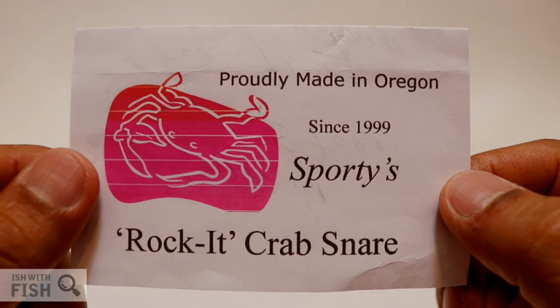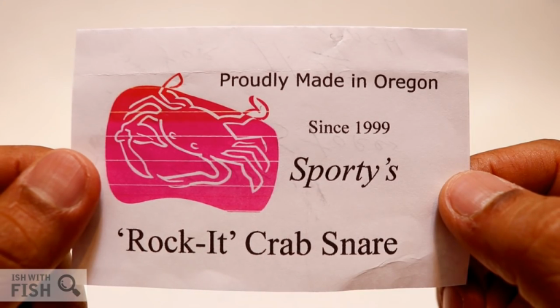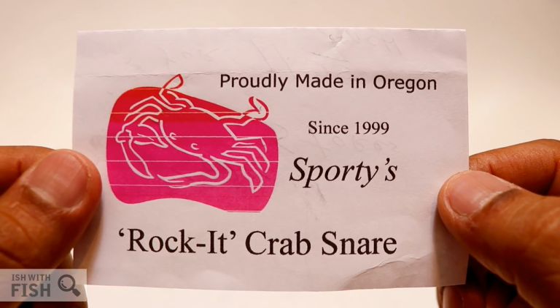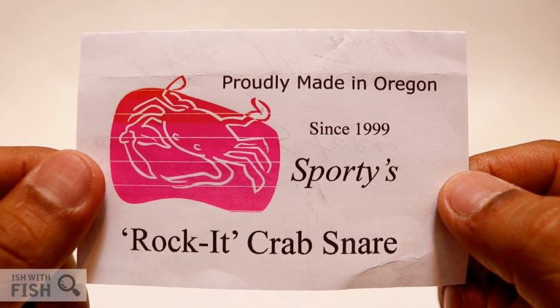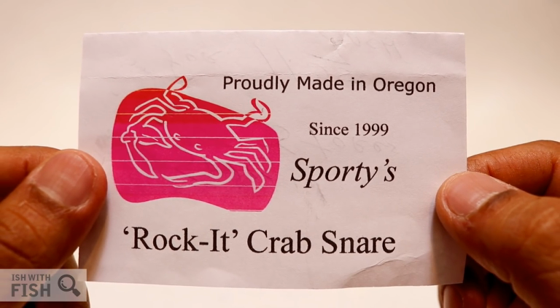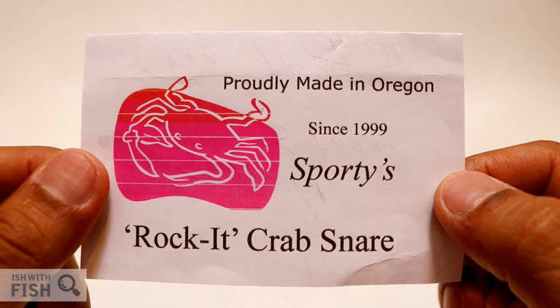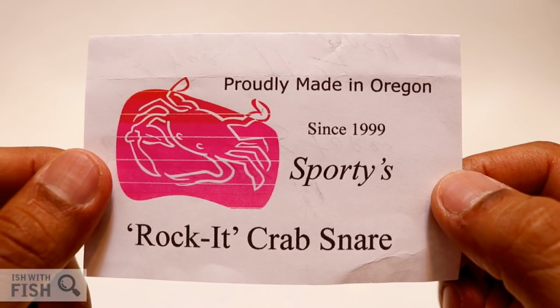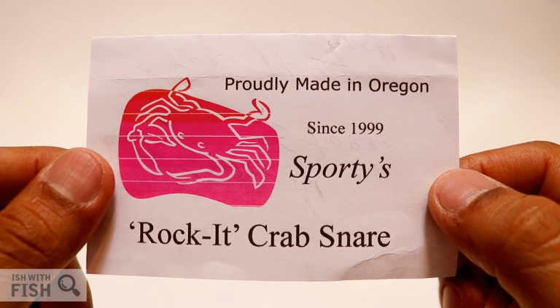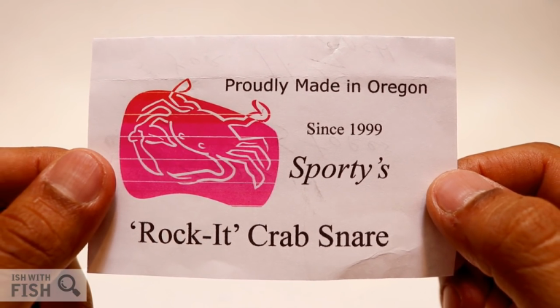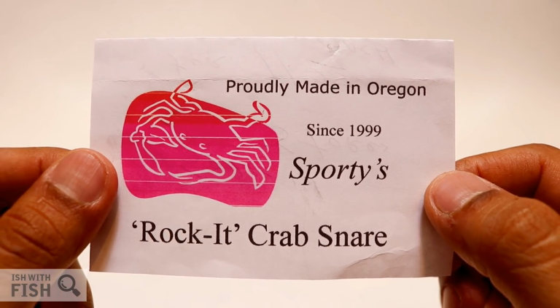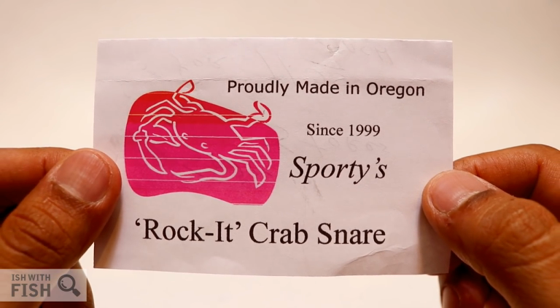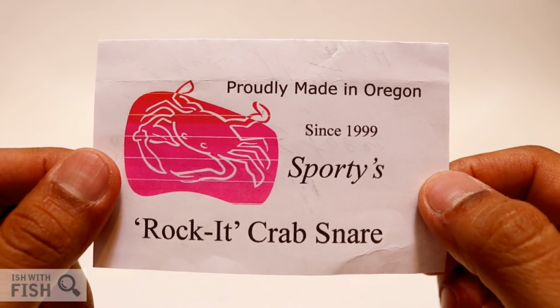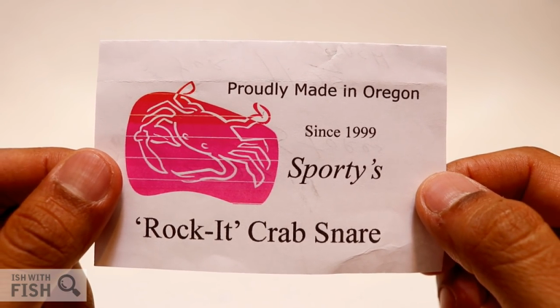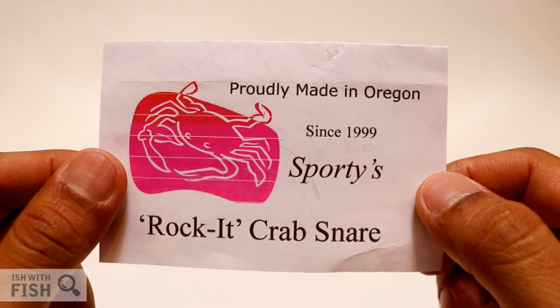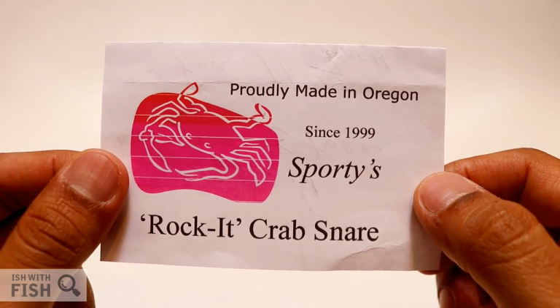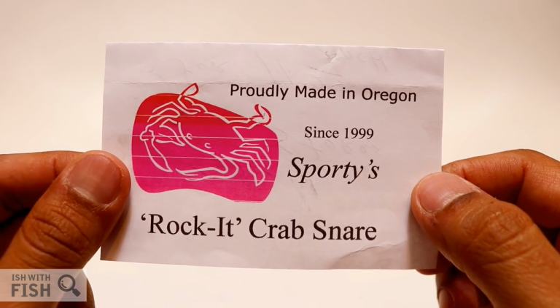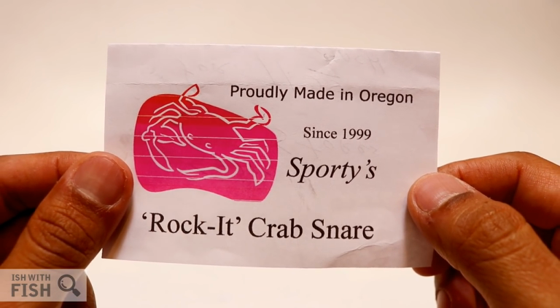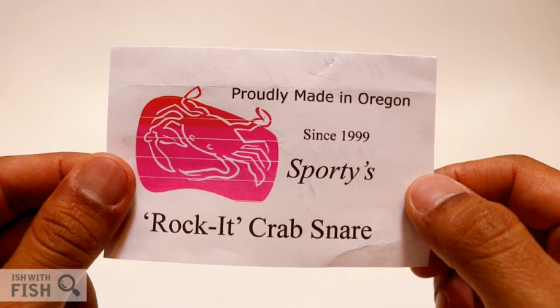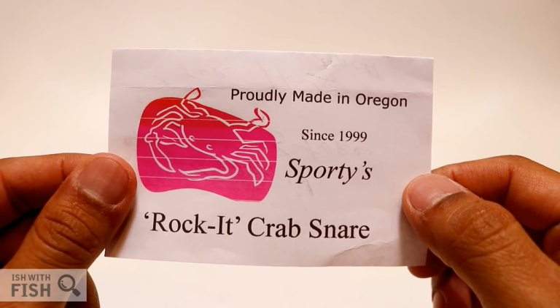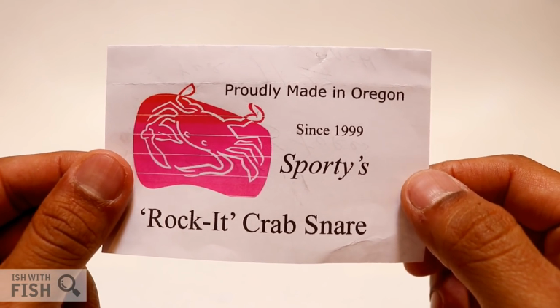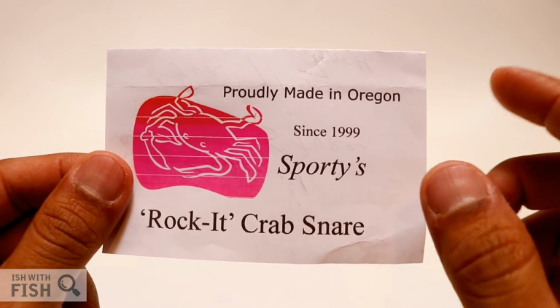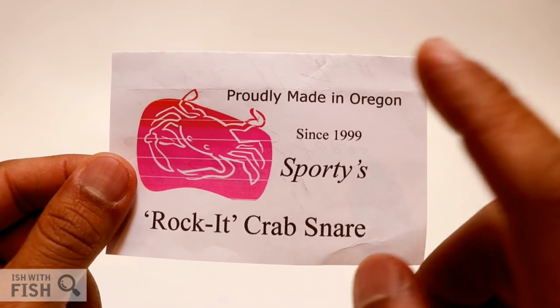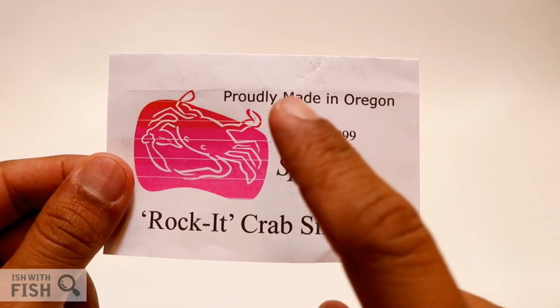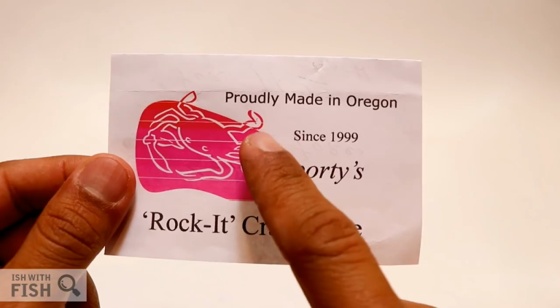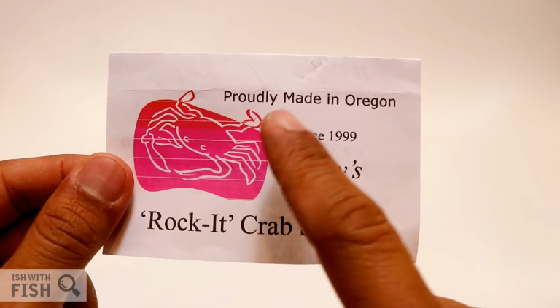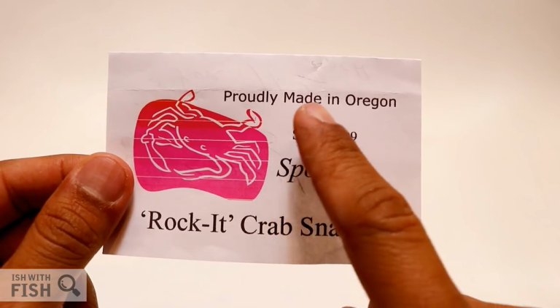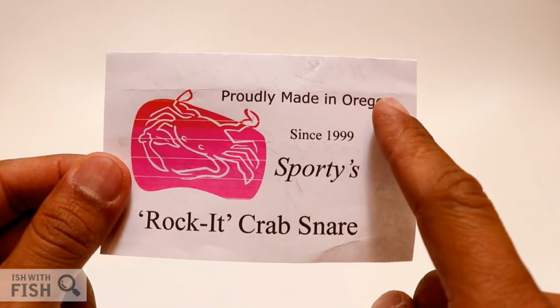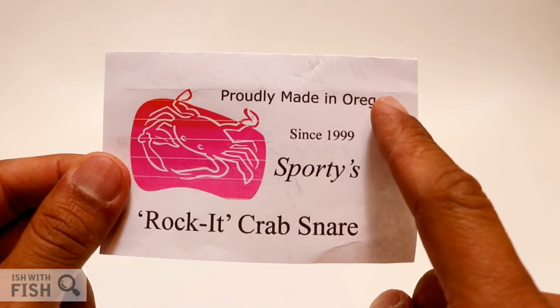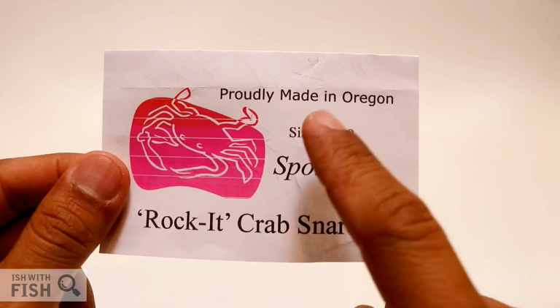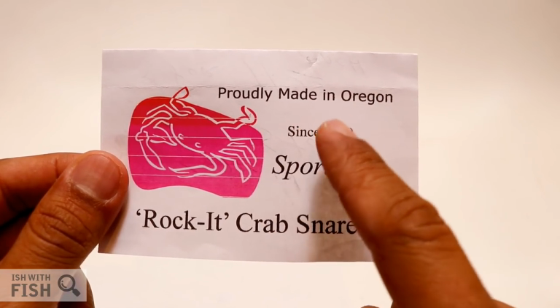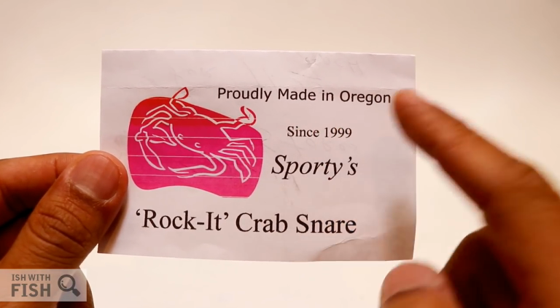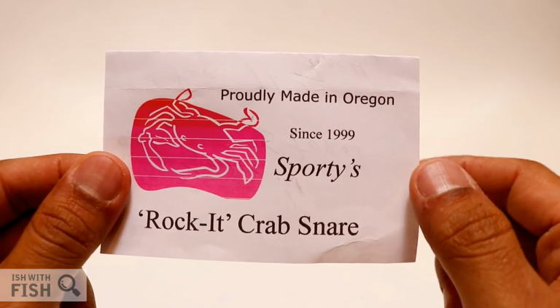In today's video, we'll be taking a look at the Sporty's Rocket Crab Snare, a crab snare design that's proudly made in Oregon since 1999.